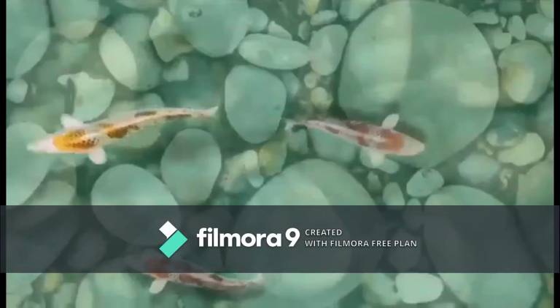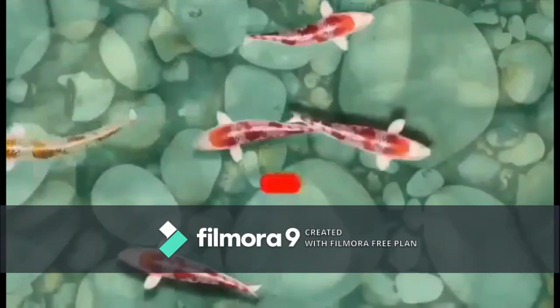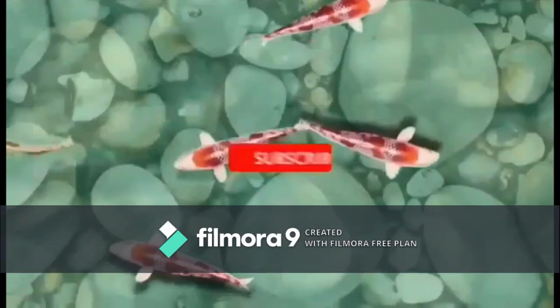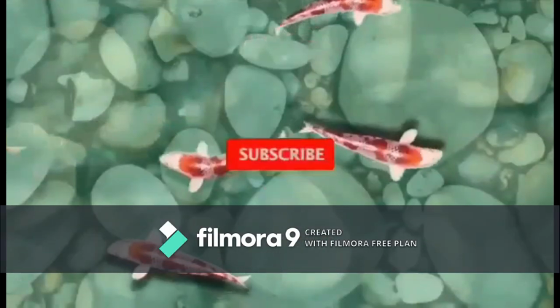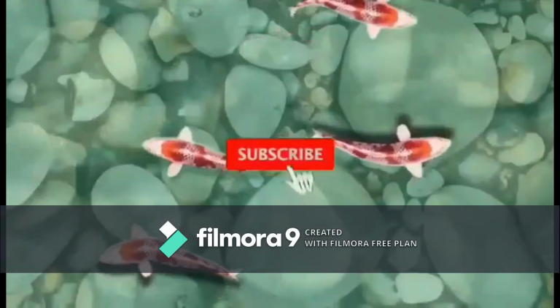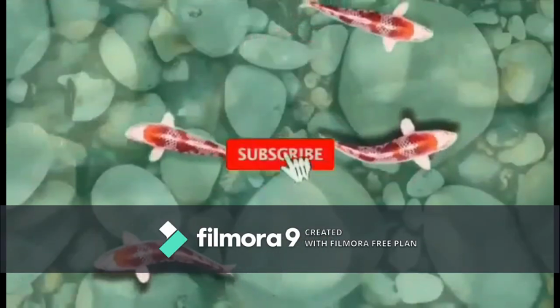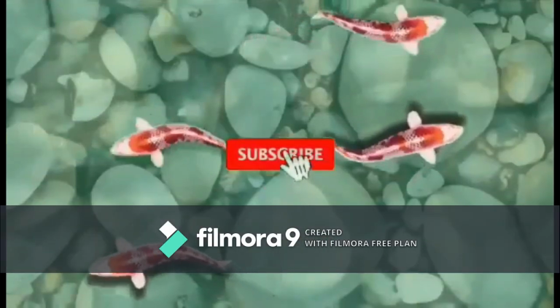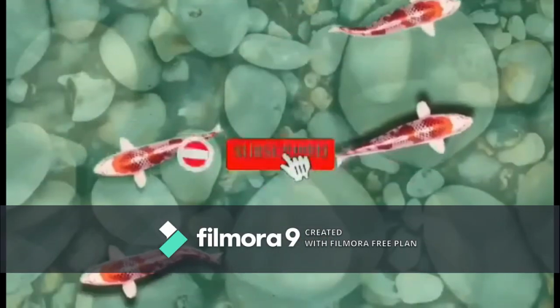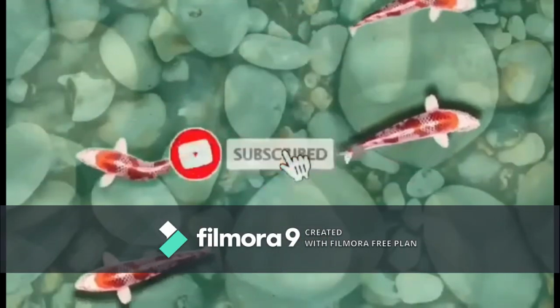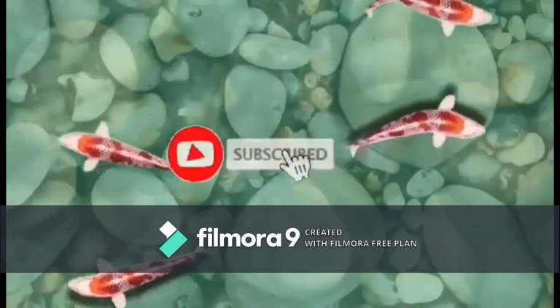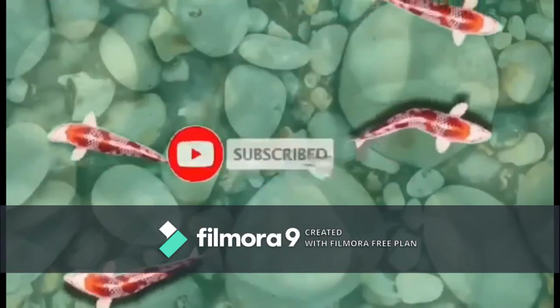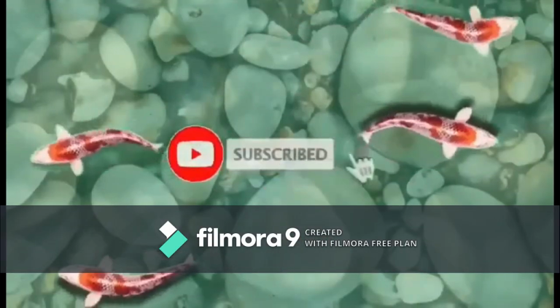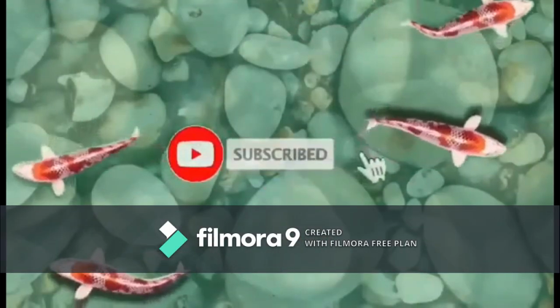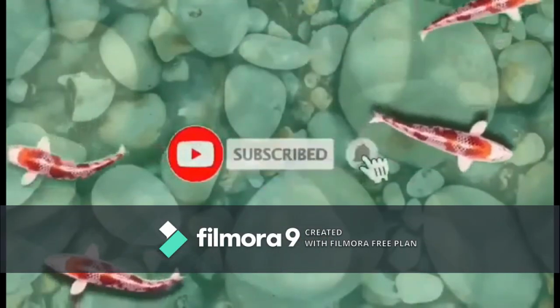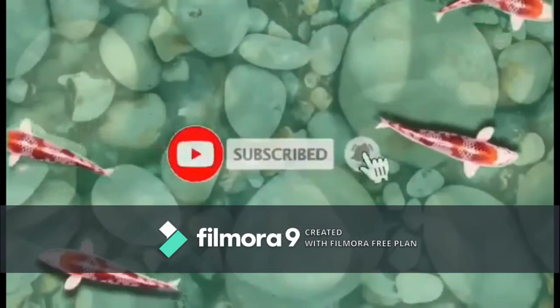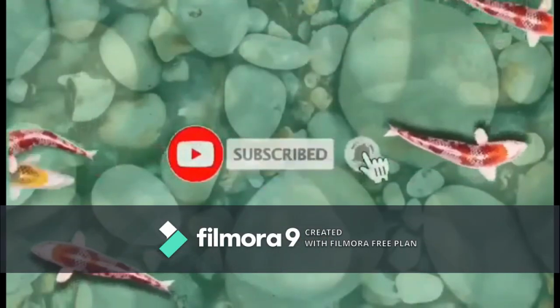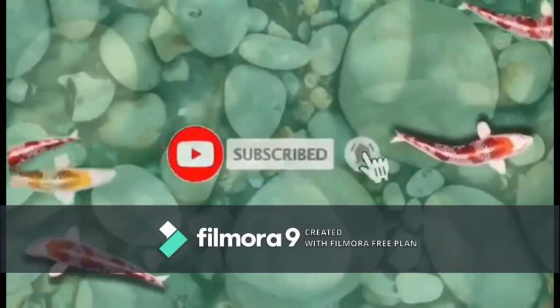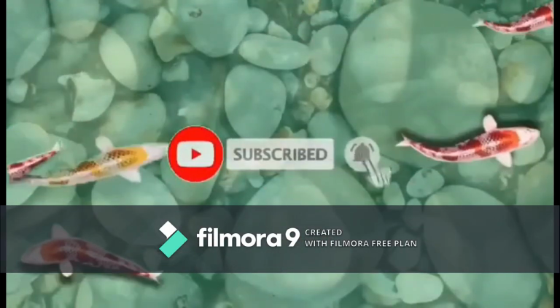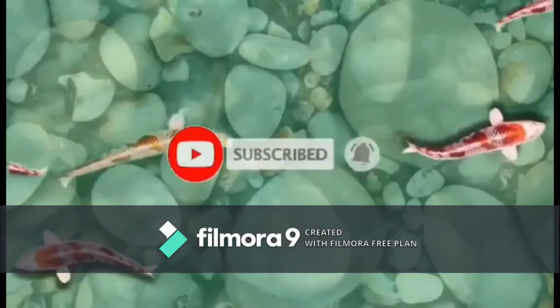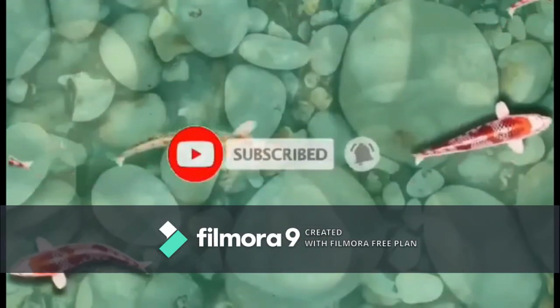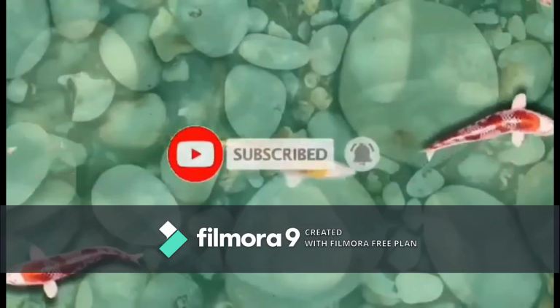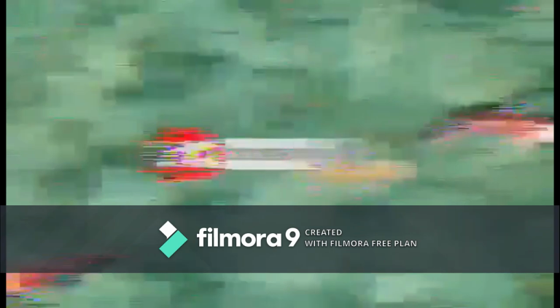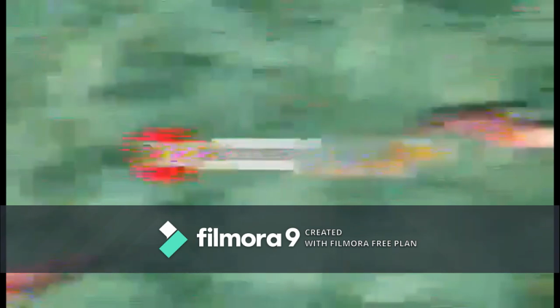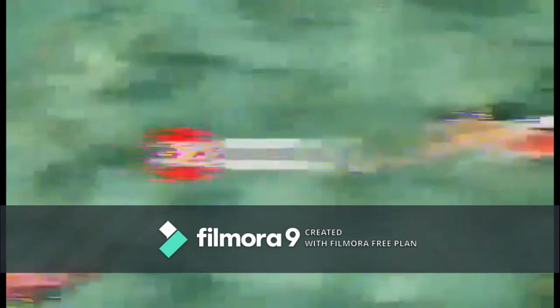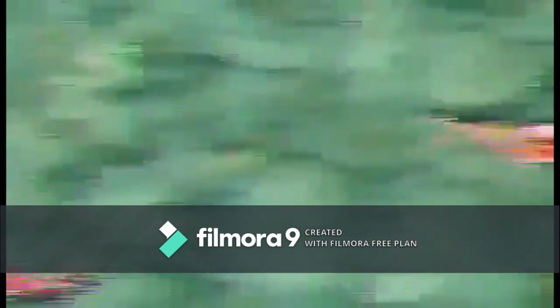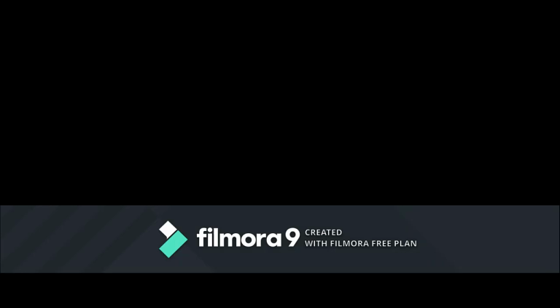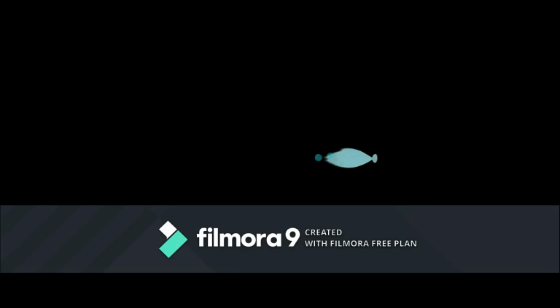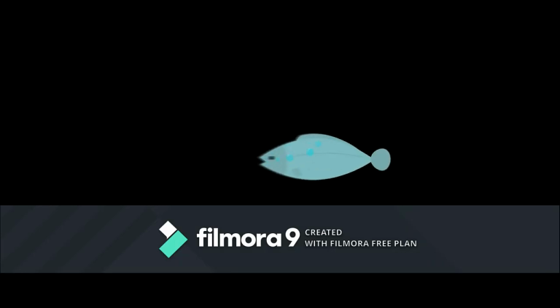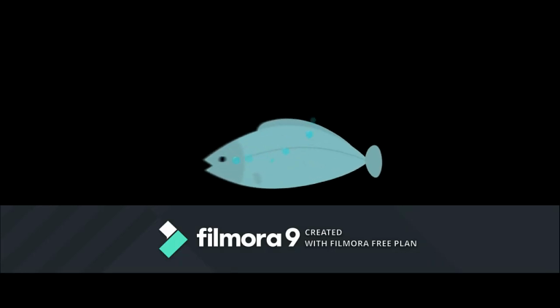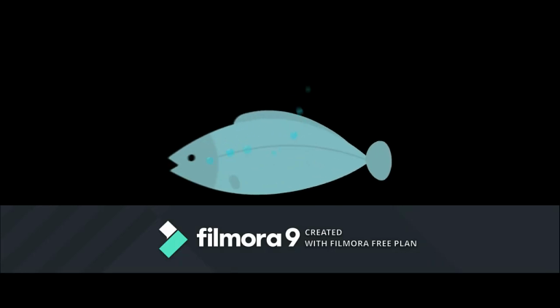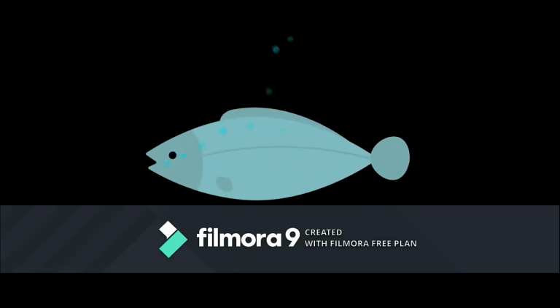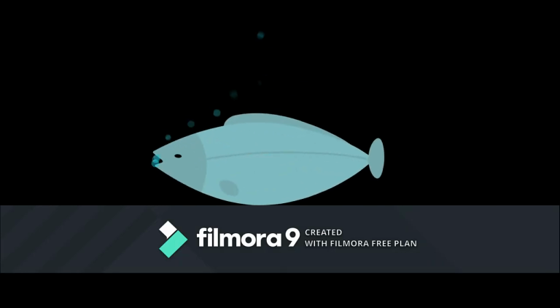Don't forget to subscribe and hit the bell notification to be updated with my new videos.